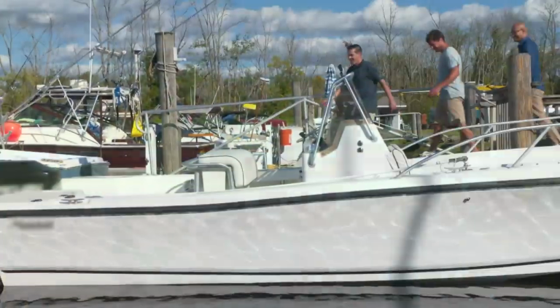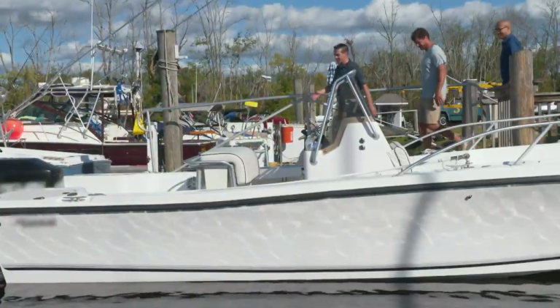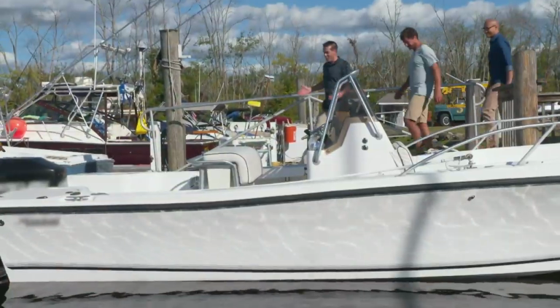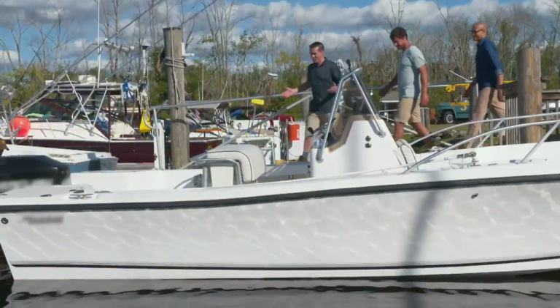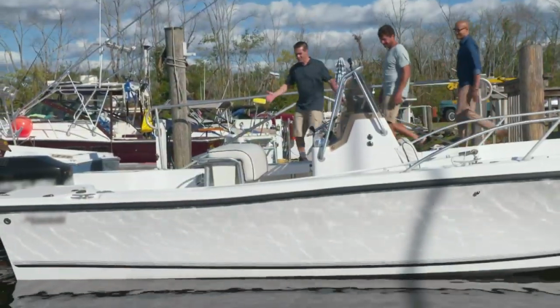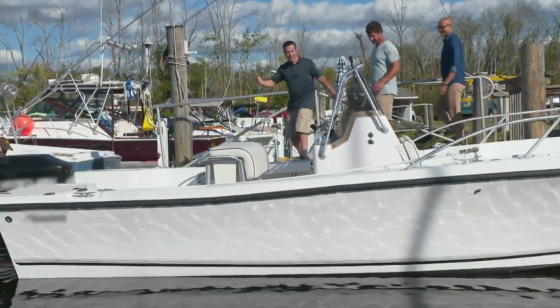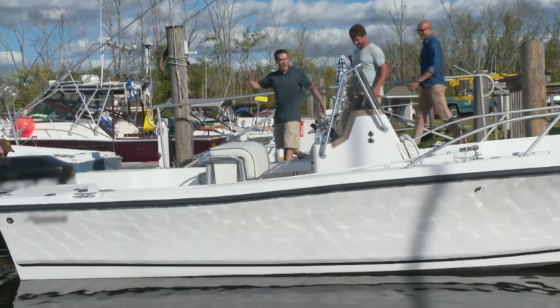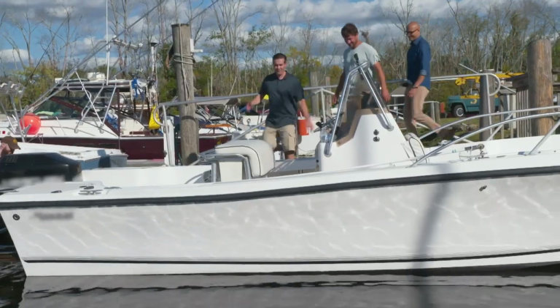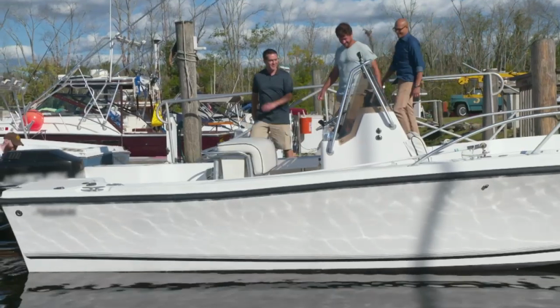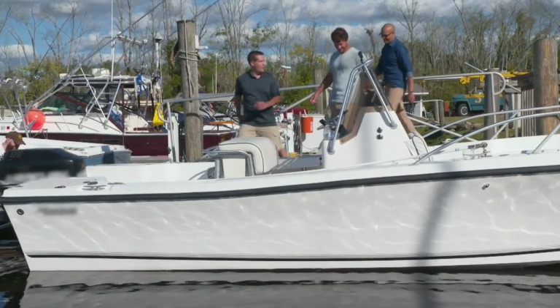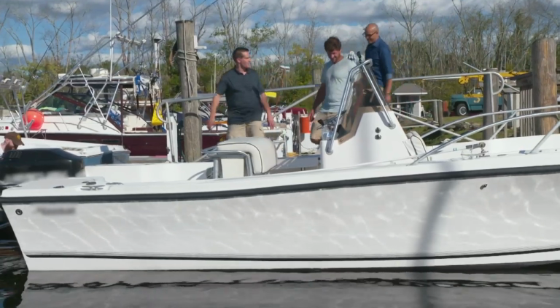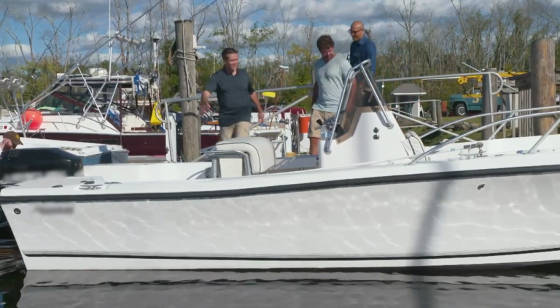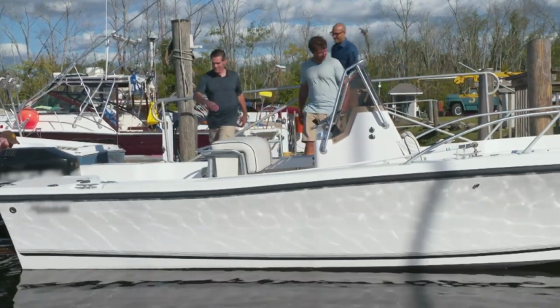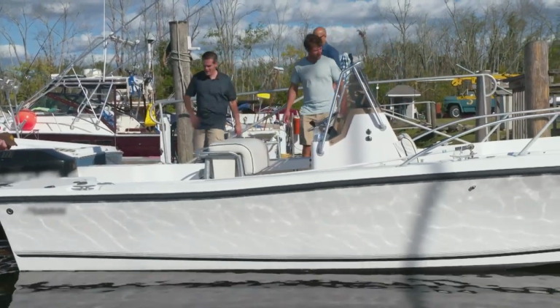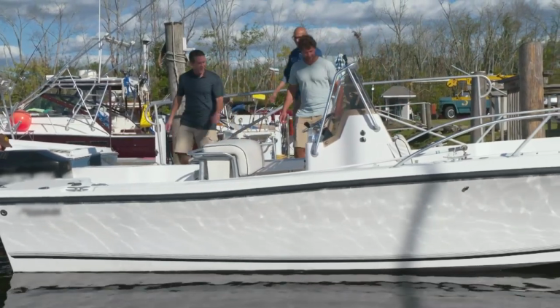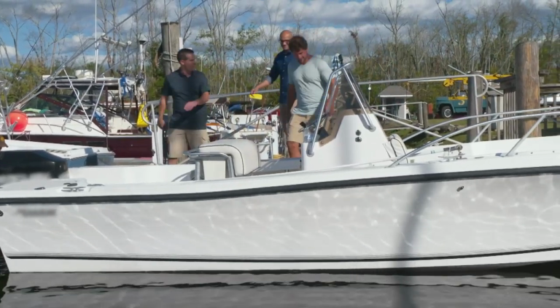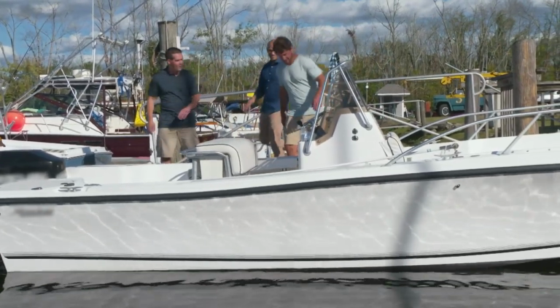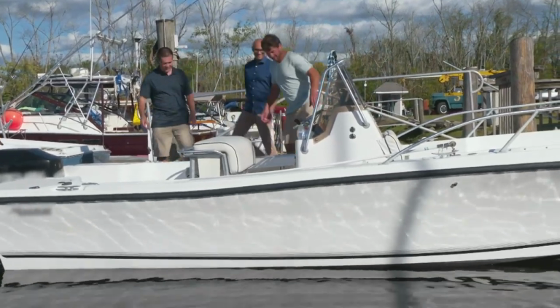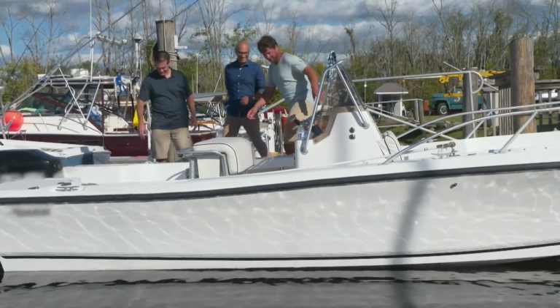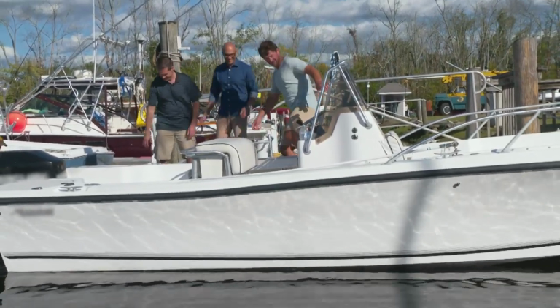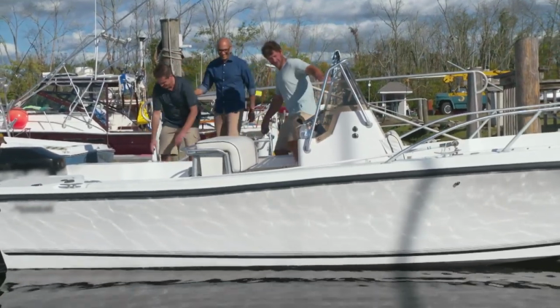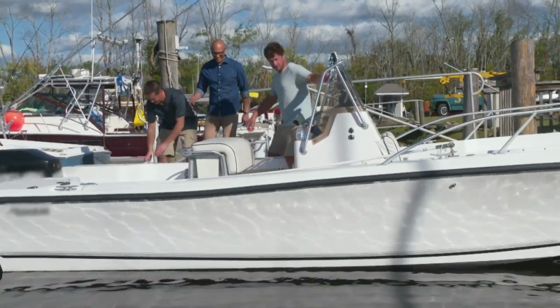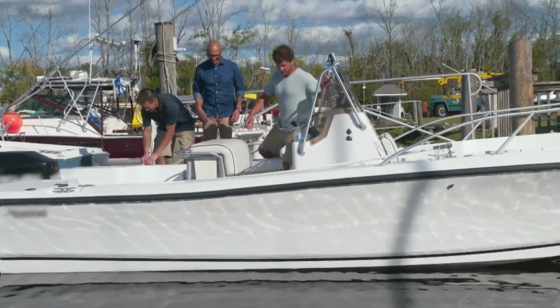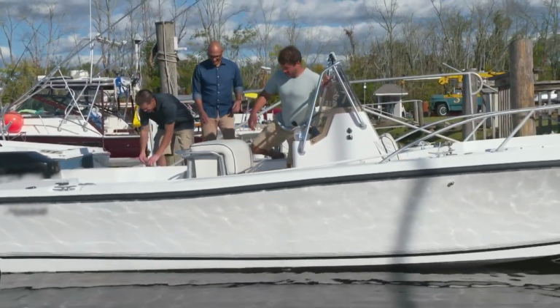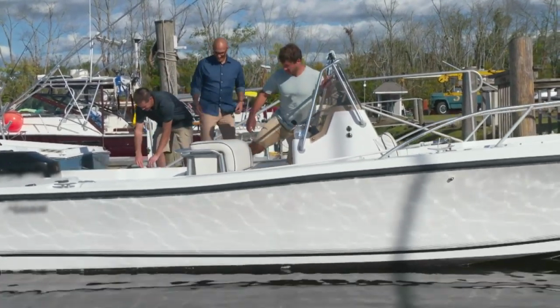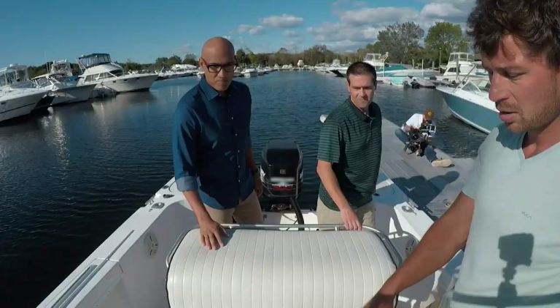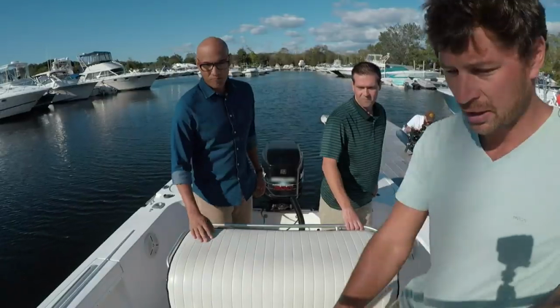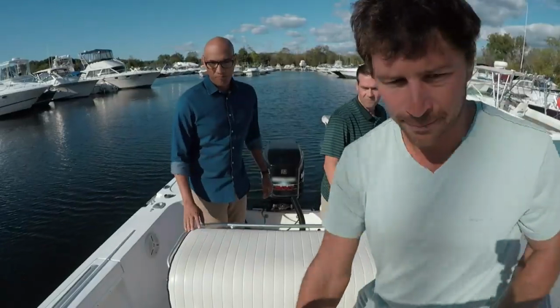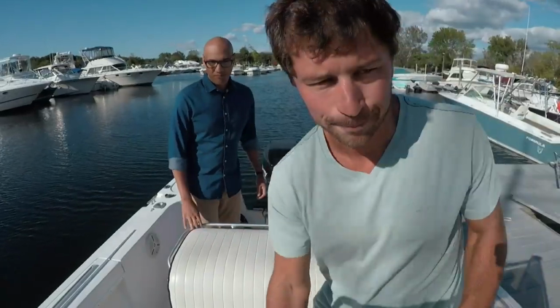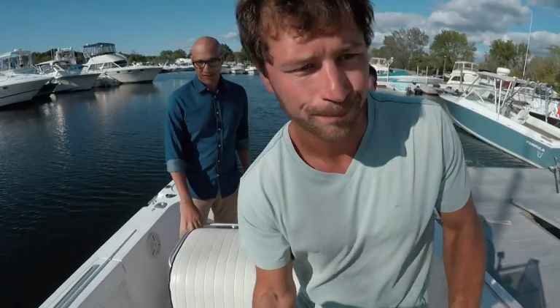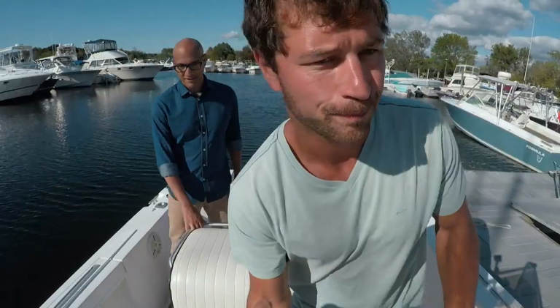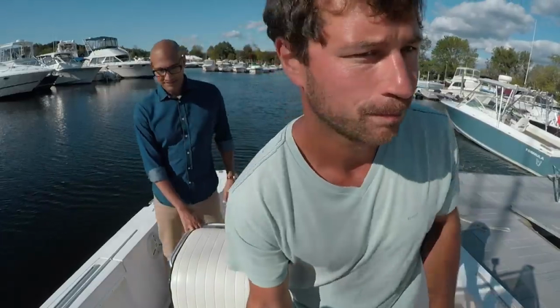All of our work has paid off — now we can take this baby out on the water. Let's do it! Ready? Fire it up!